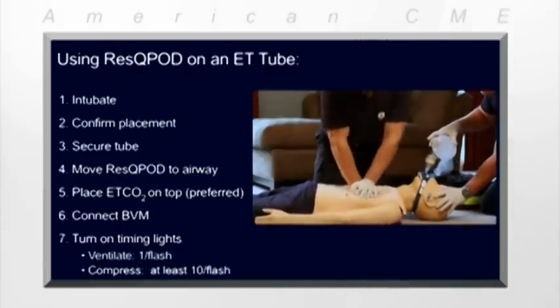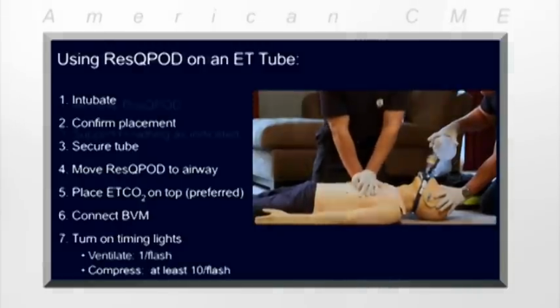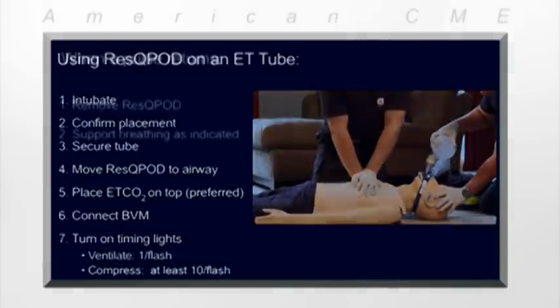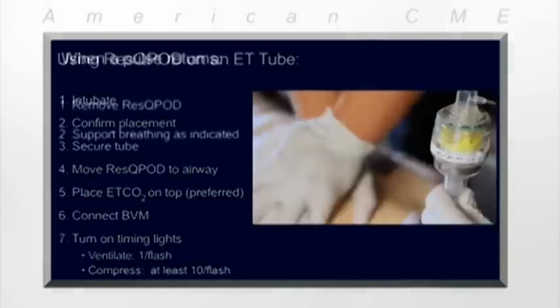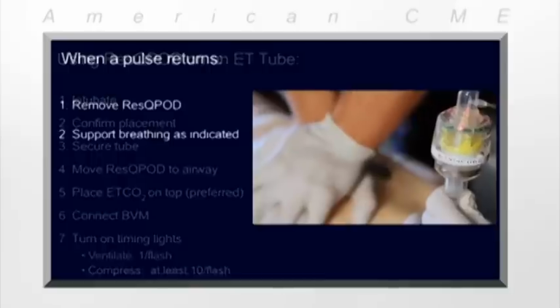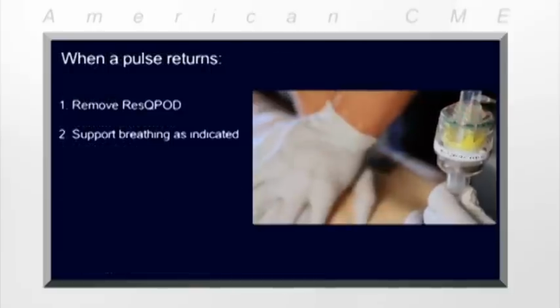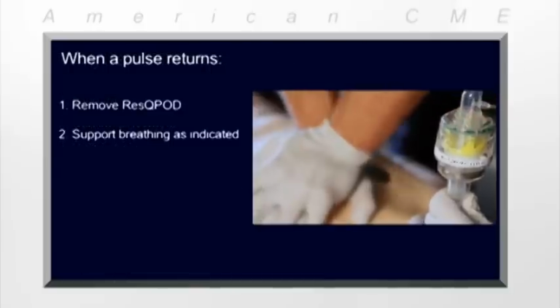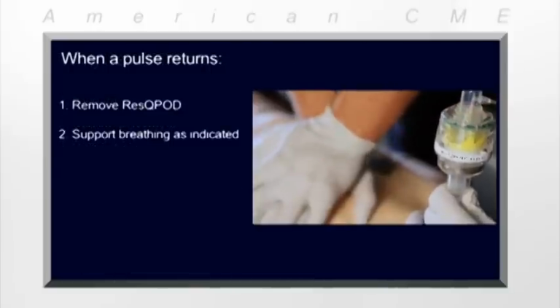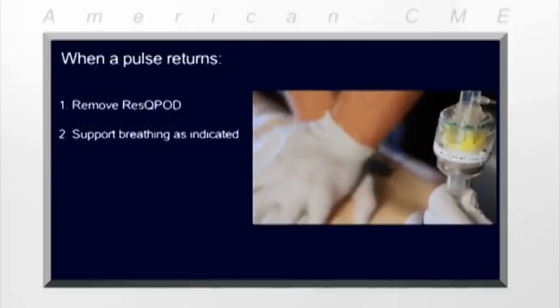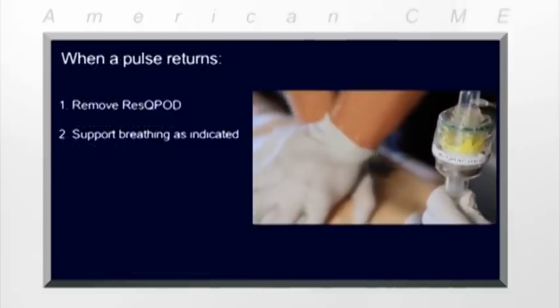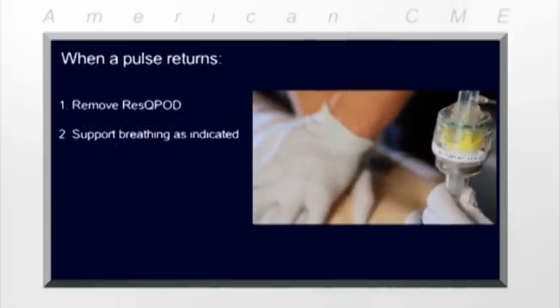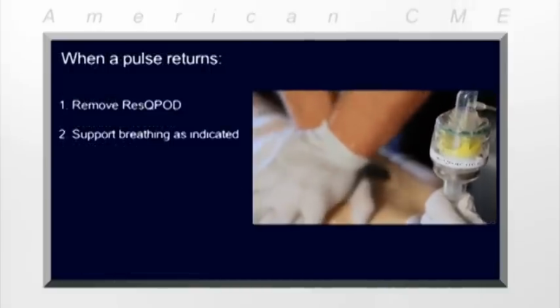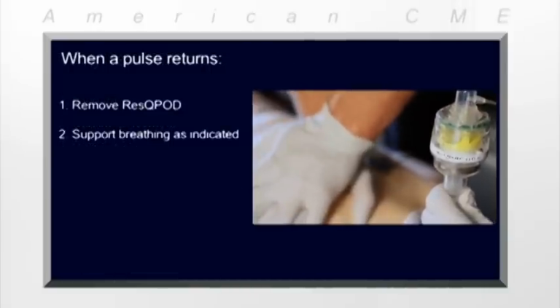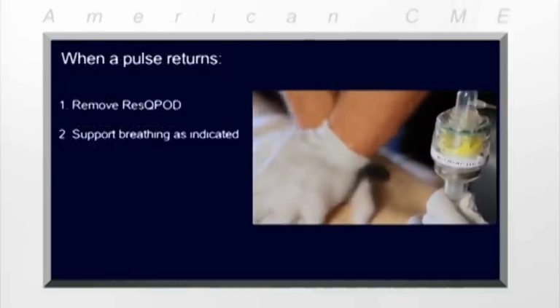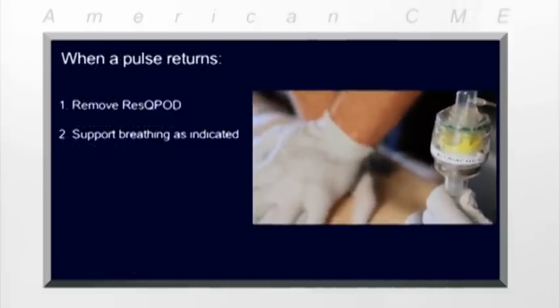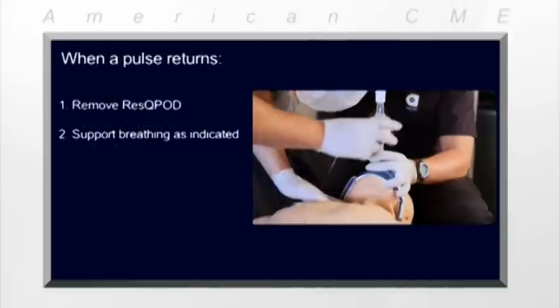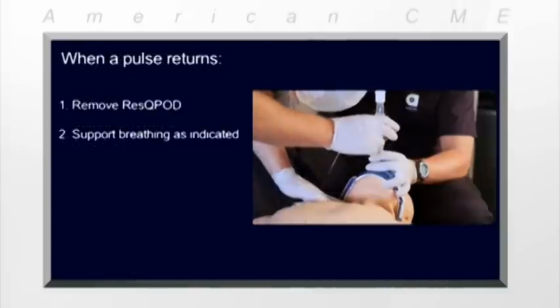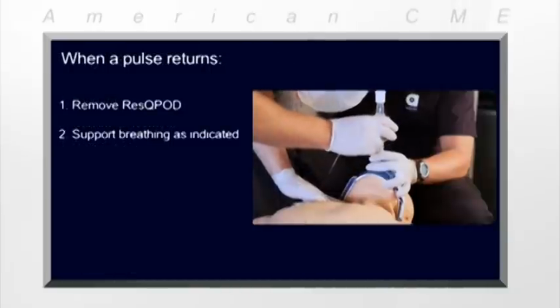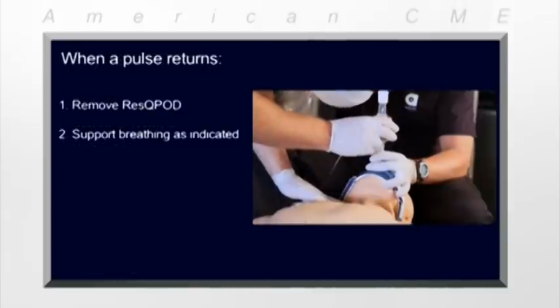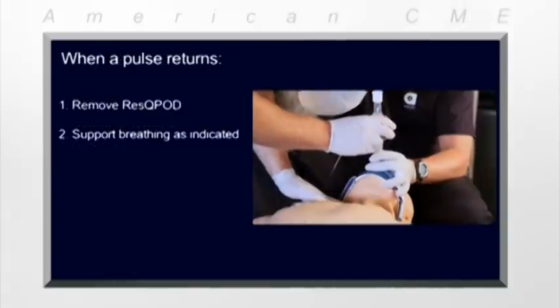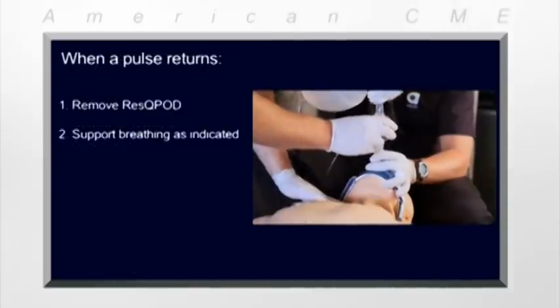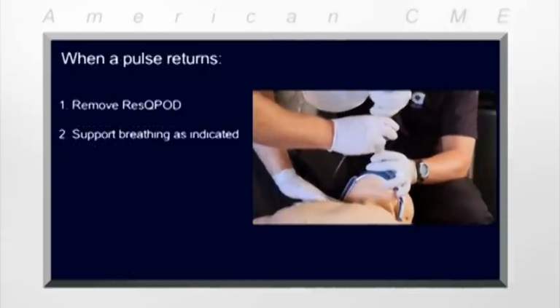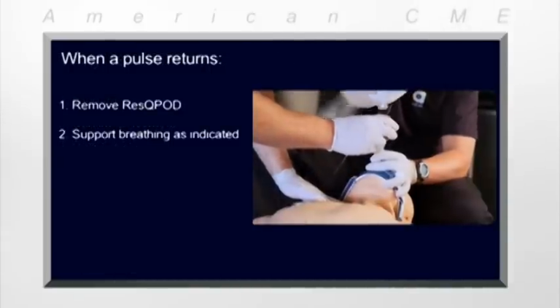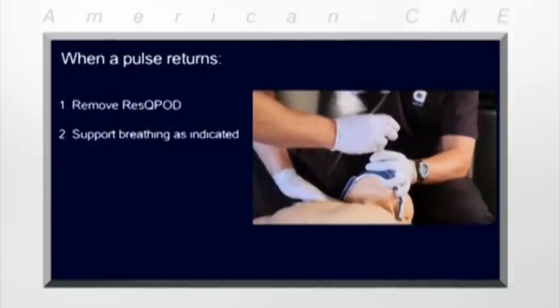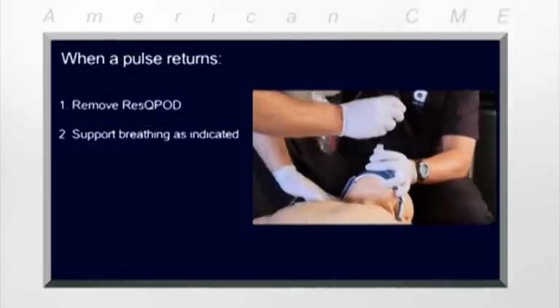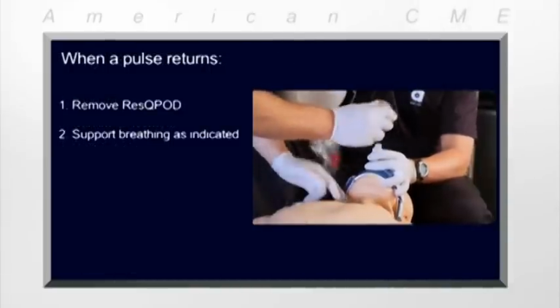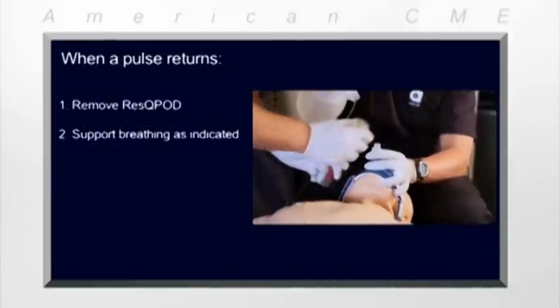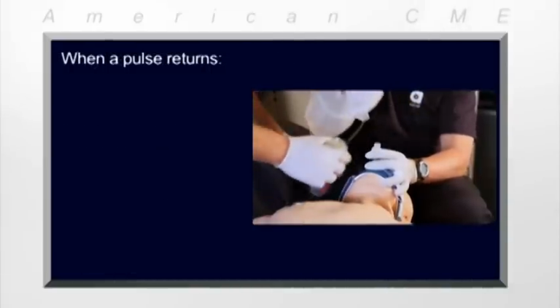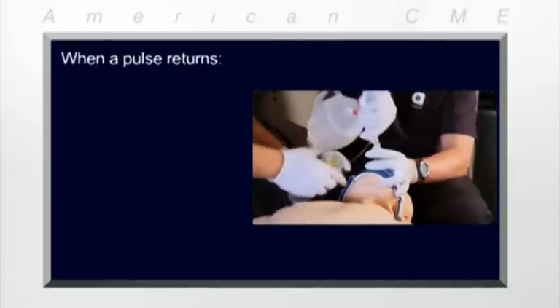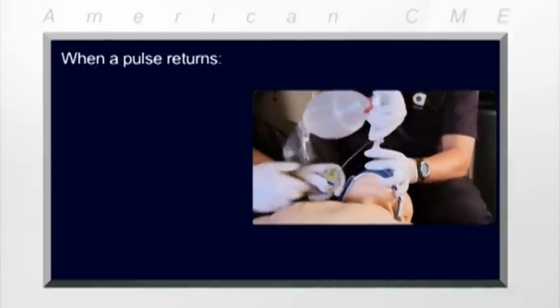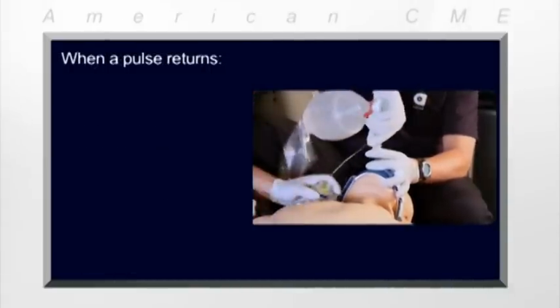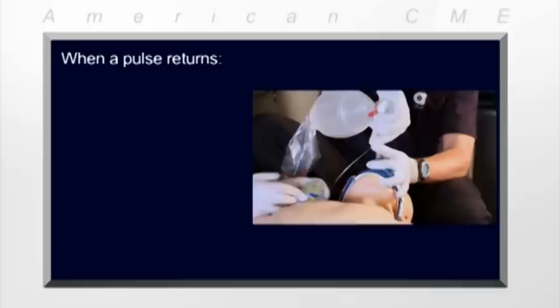When you get a pulse back and chest compressions are no longer indicated, remove the RescuePod from the circuit and continue providing supportive care.